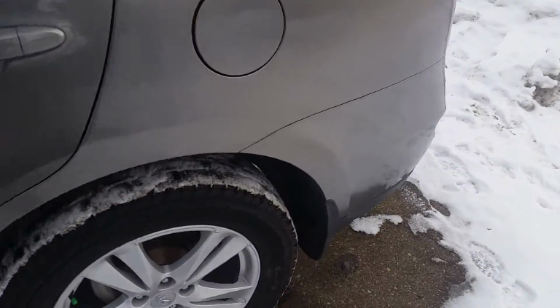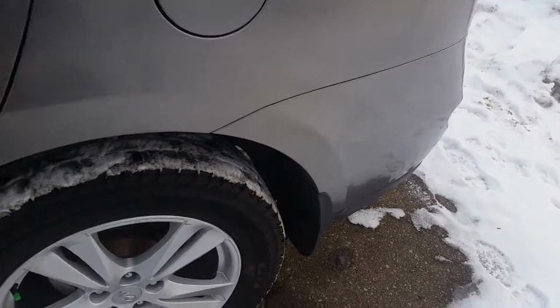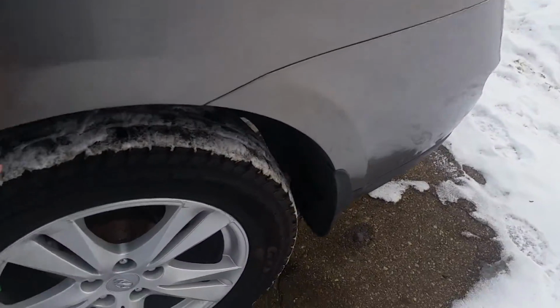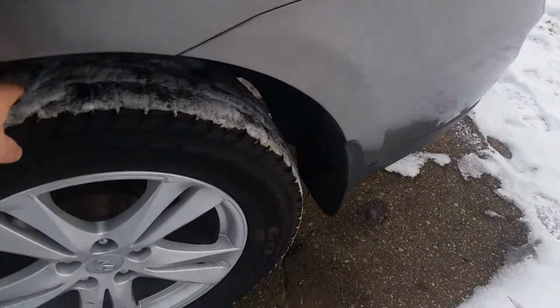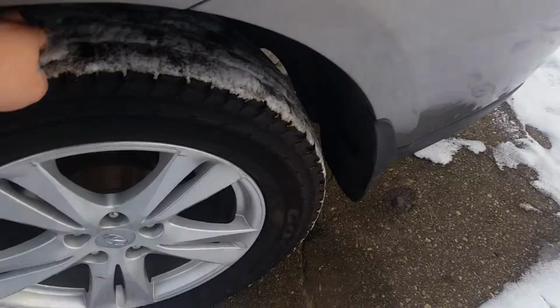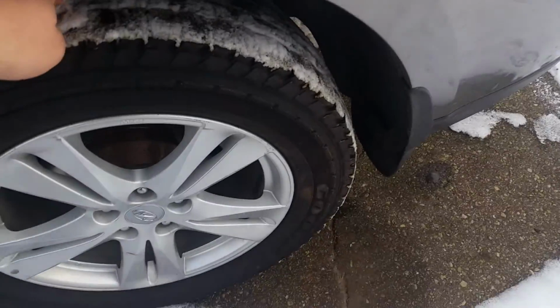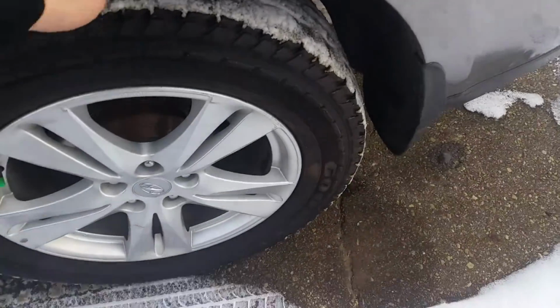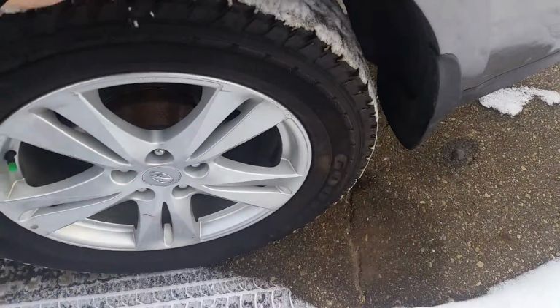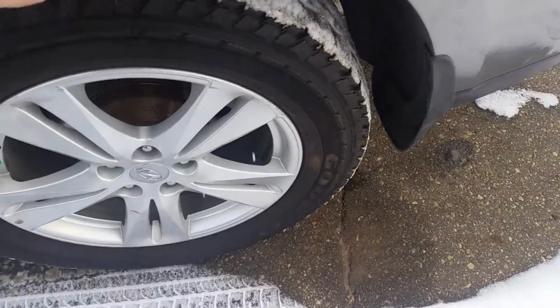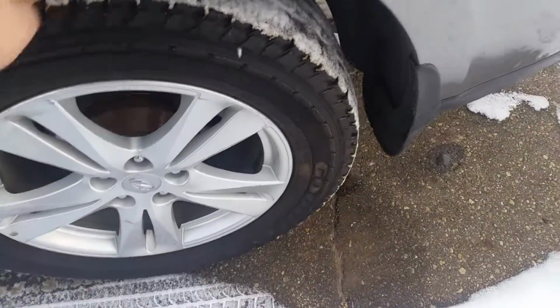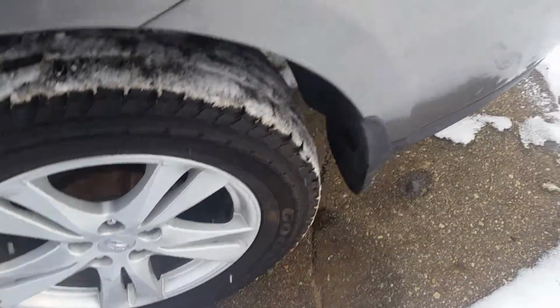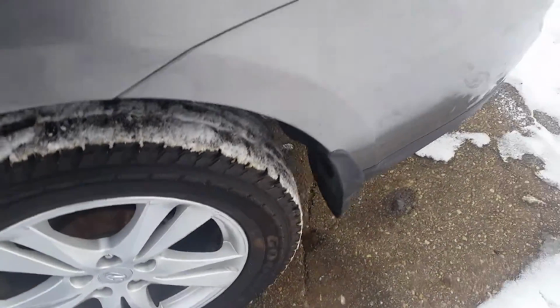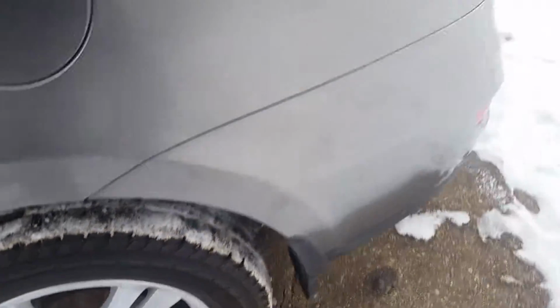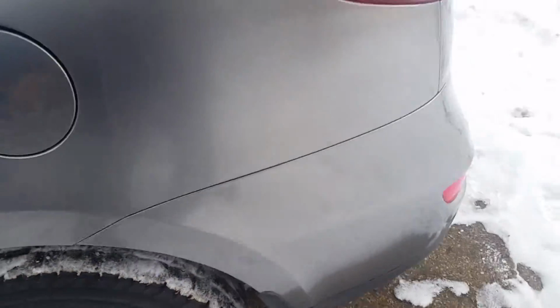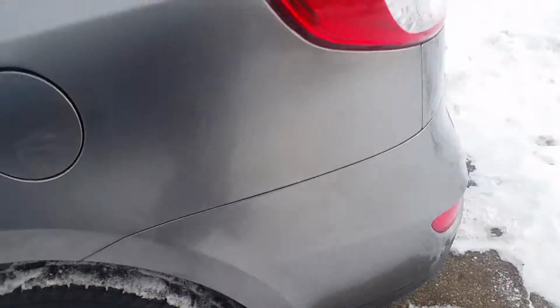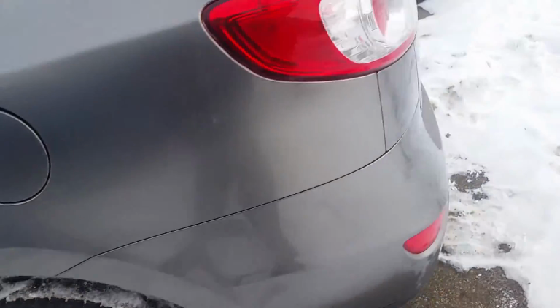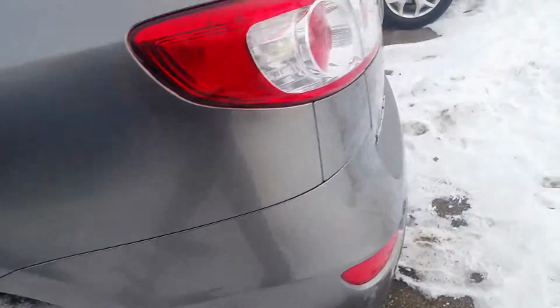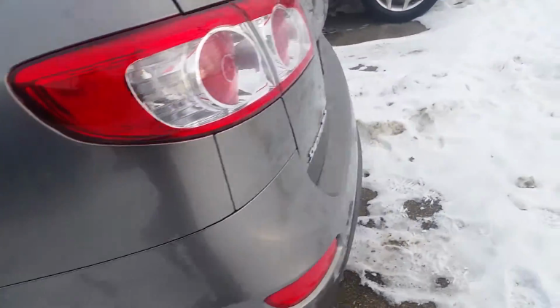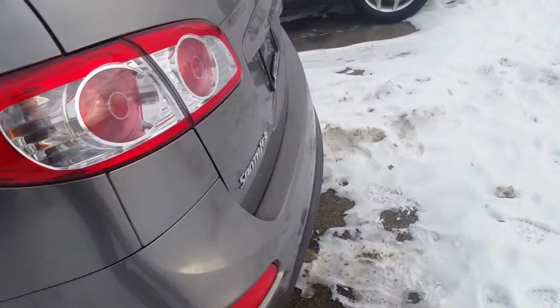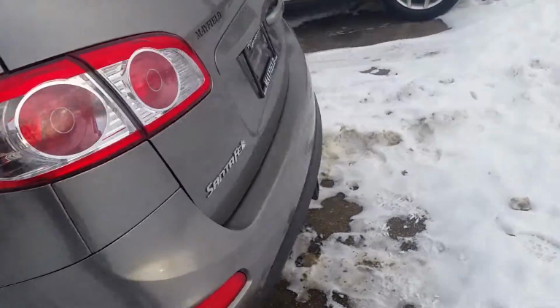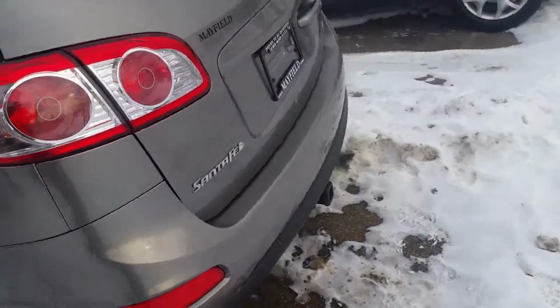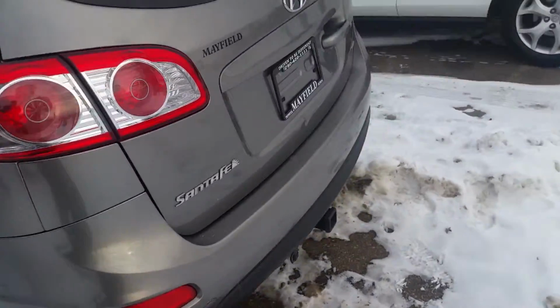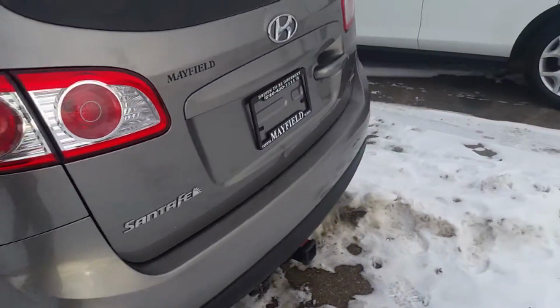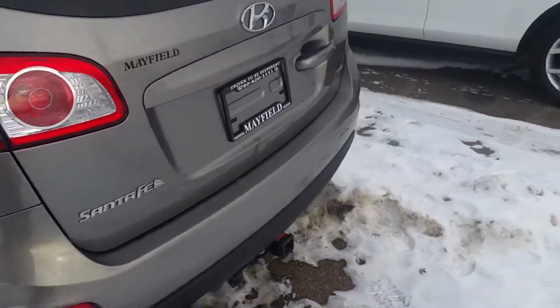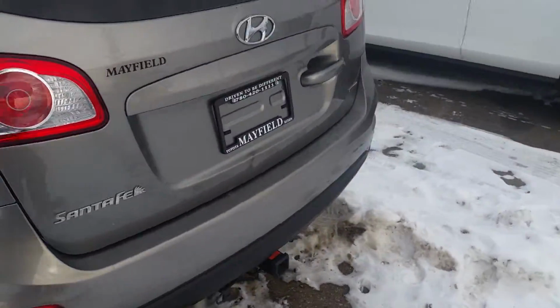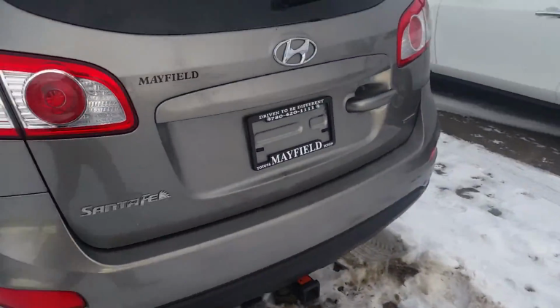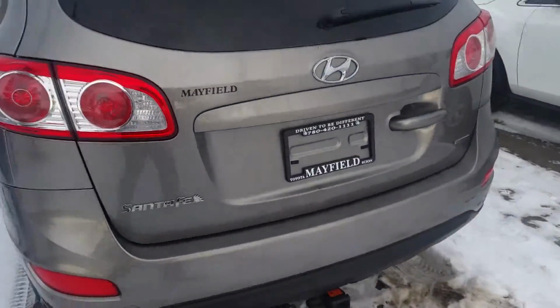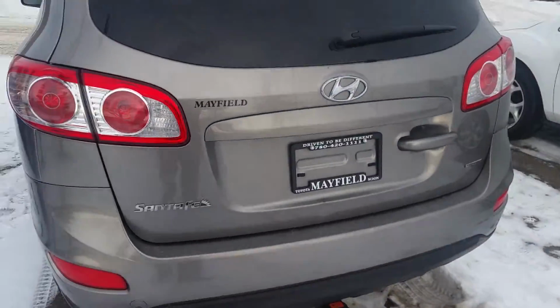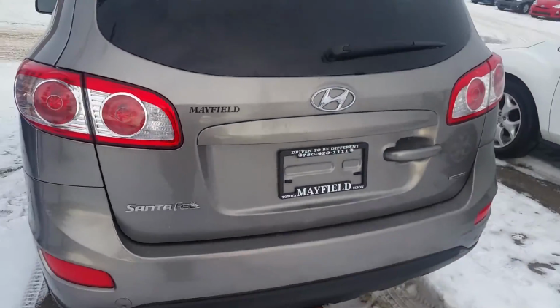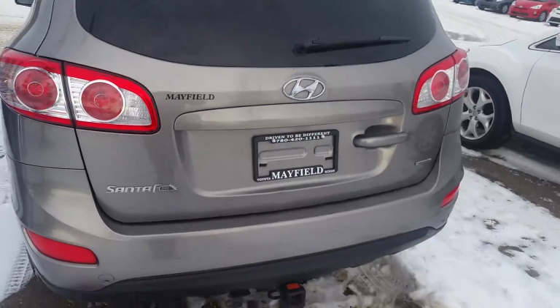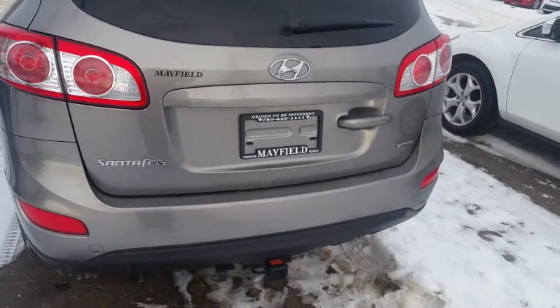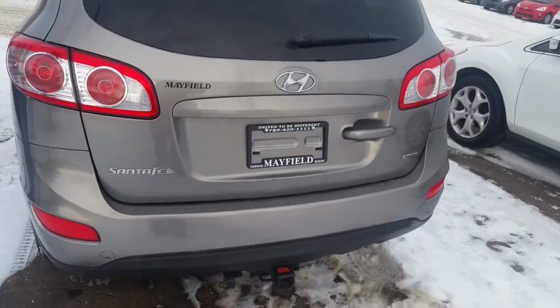Looking really nice — brand new tires on the vehicle. As you can see, it's an all-wheel drive version.